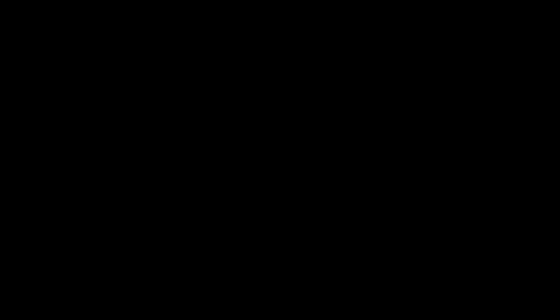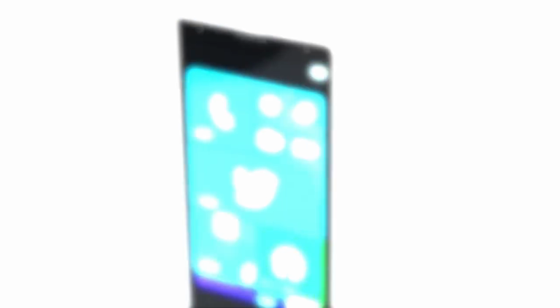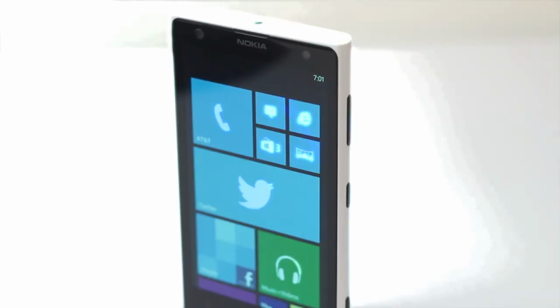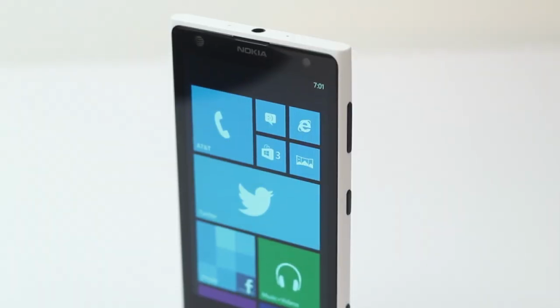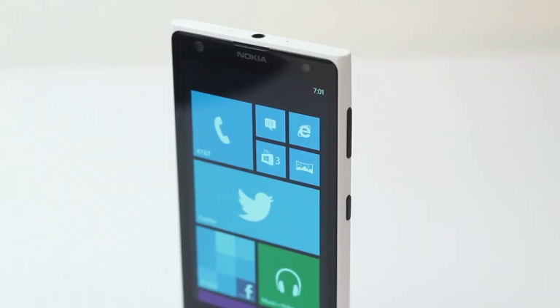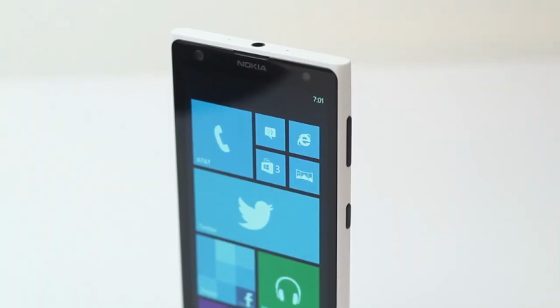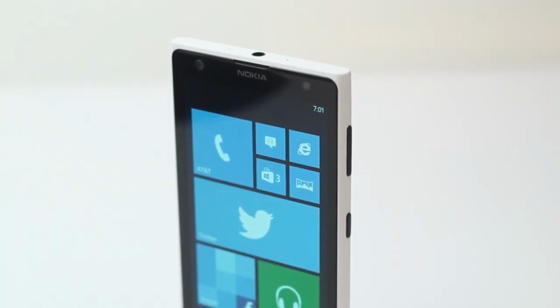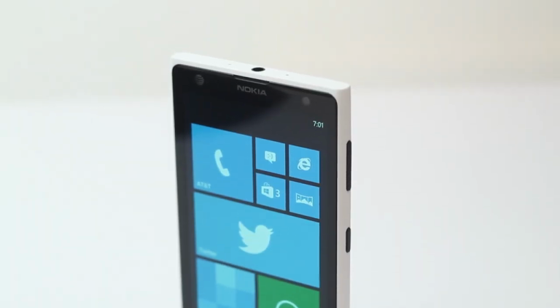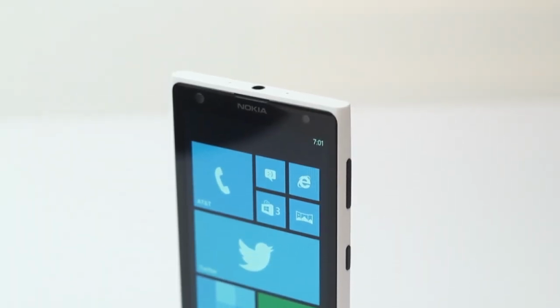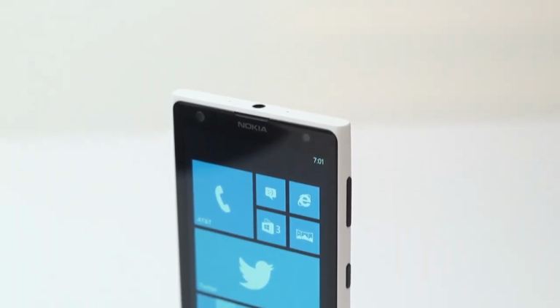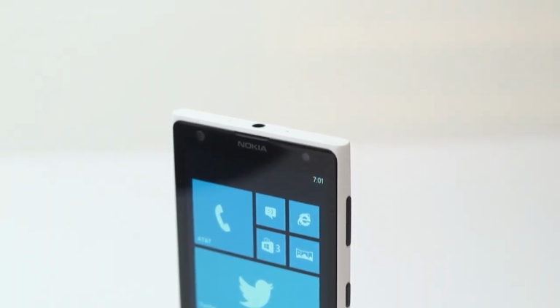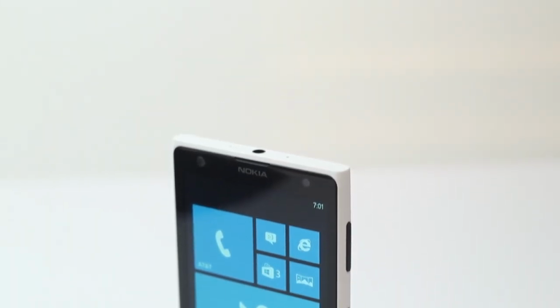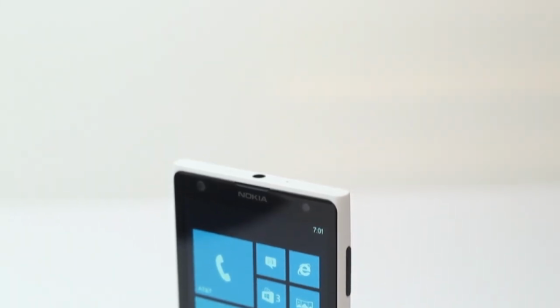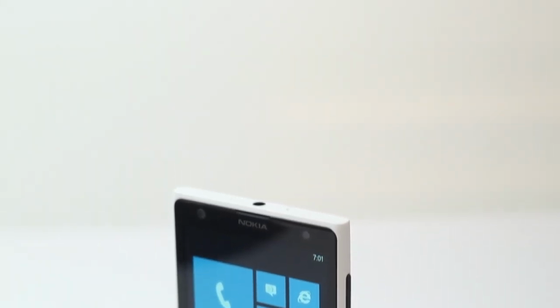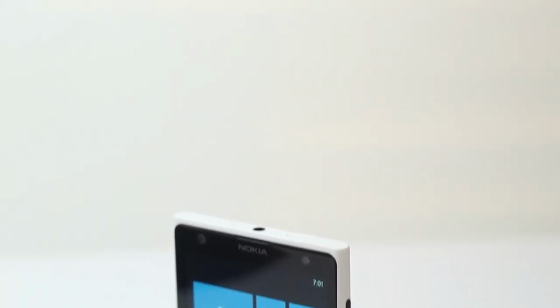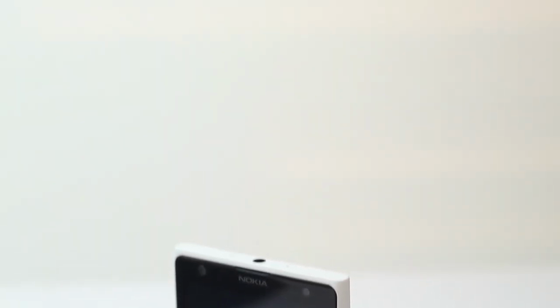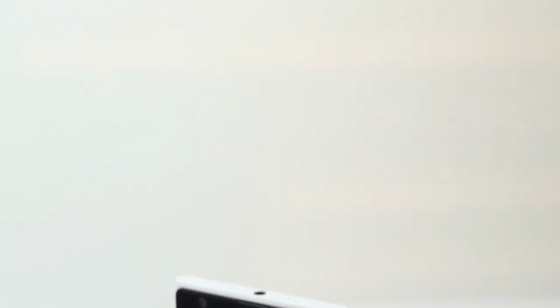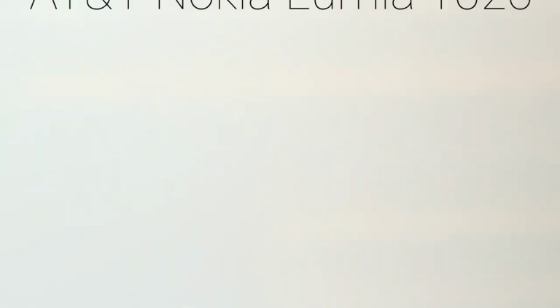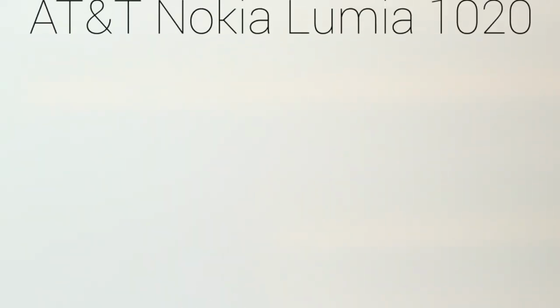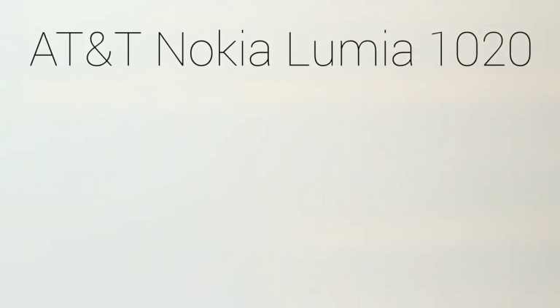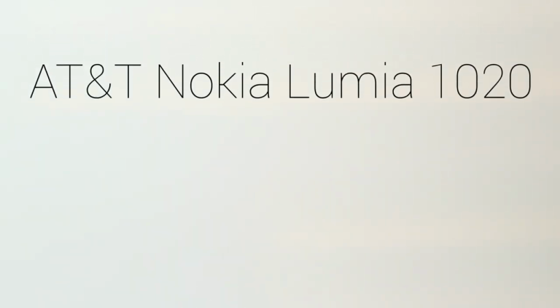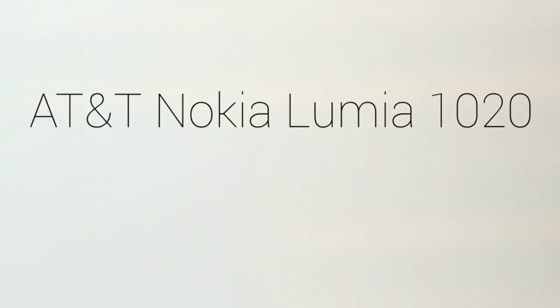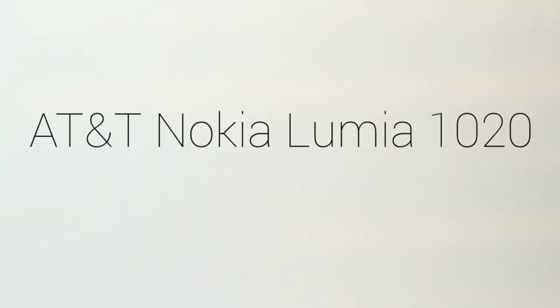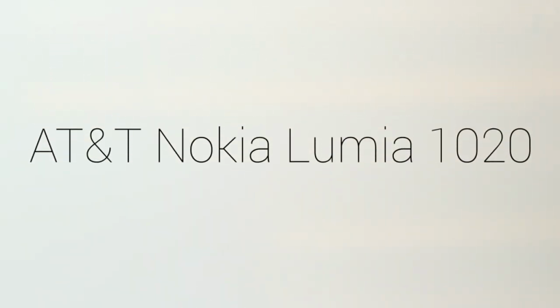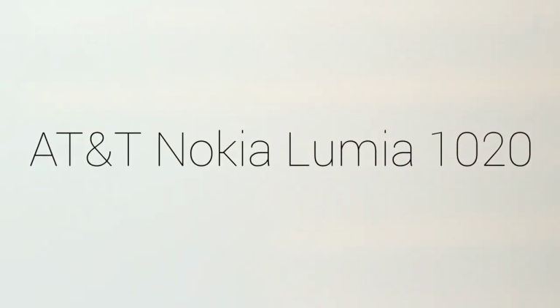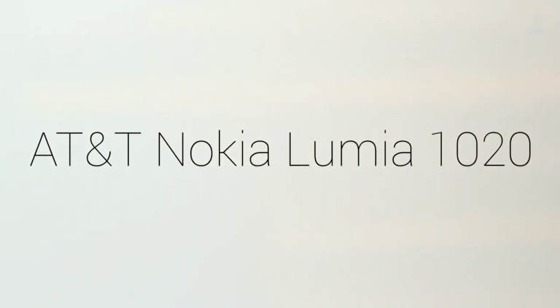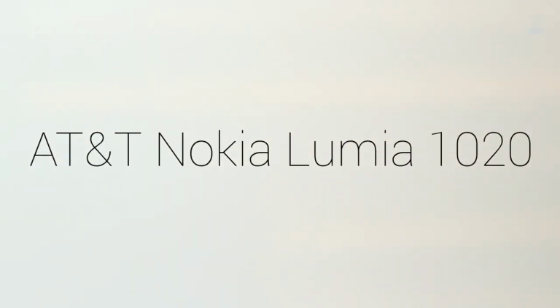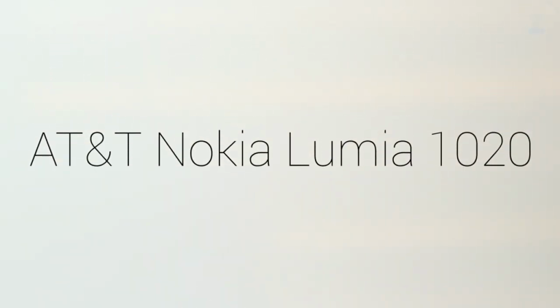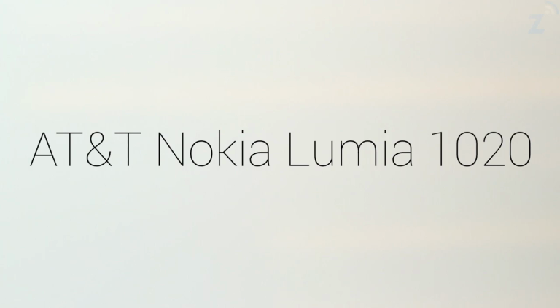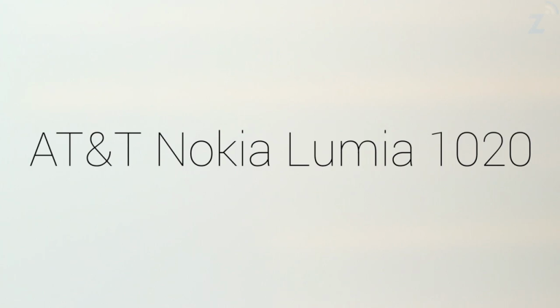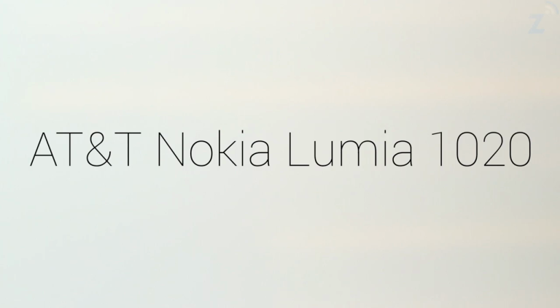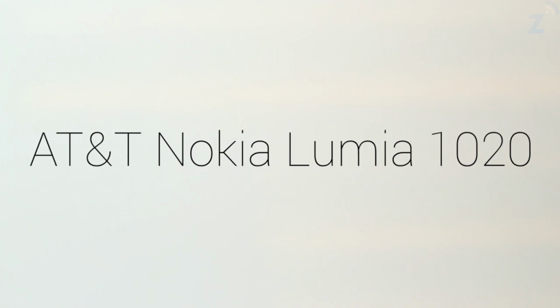Hey guys, what's up — Daniel here with Dragadgets.com. Today we're going to be taking a look at the AT&T Nokia Lumia 1020.